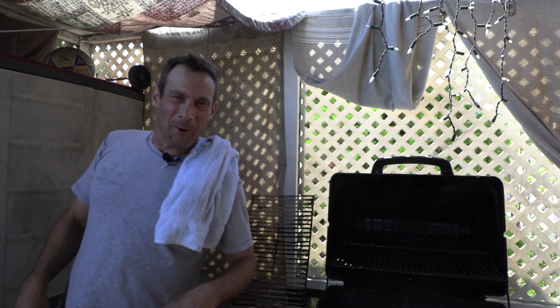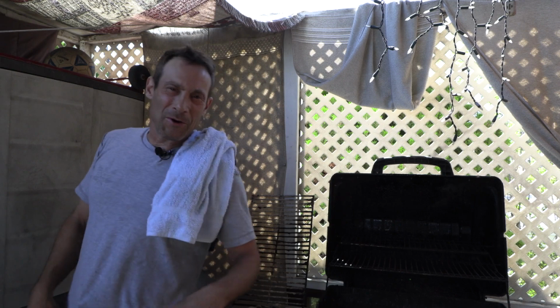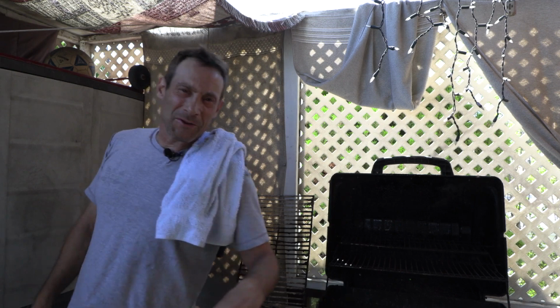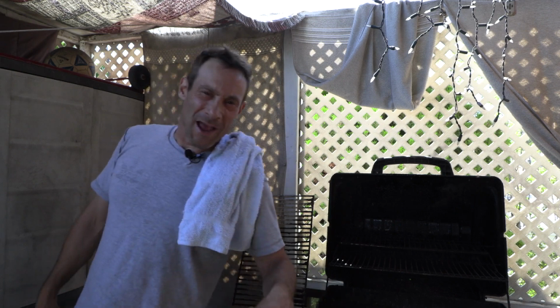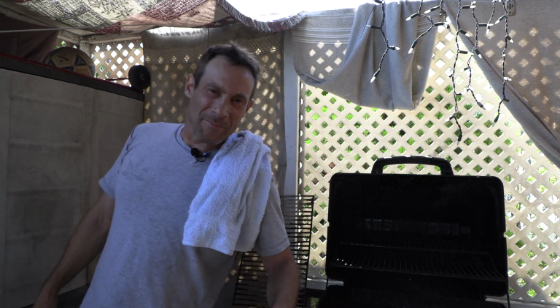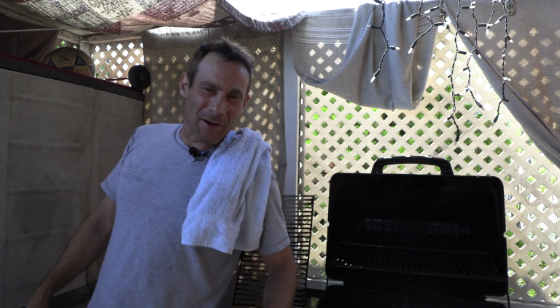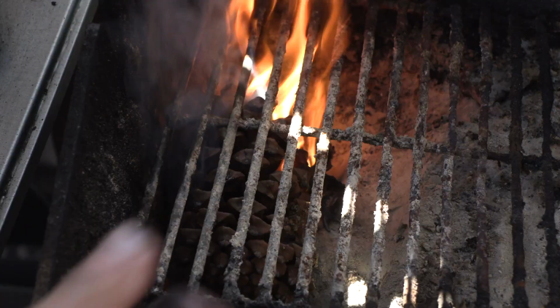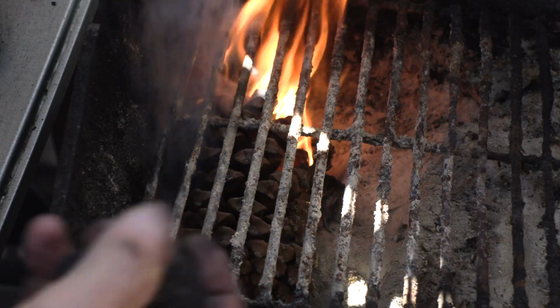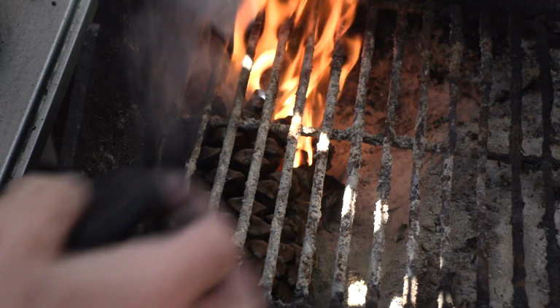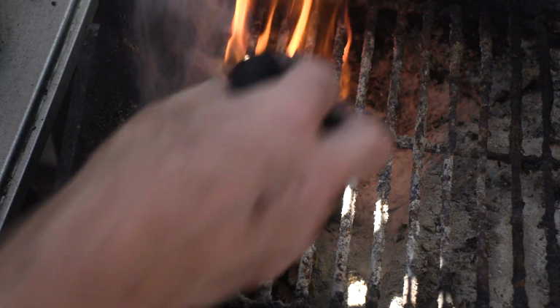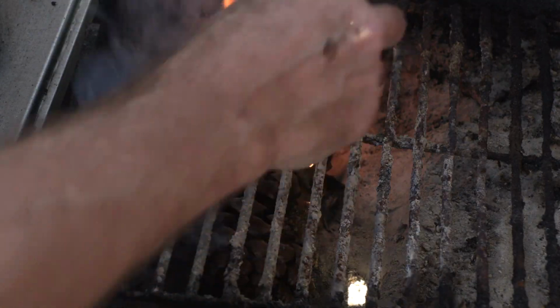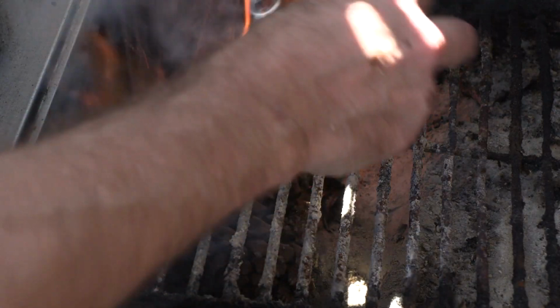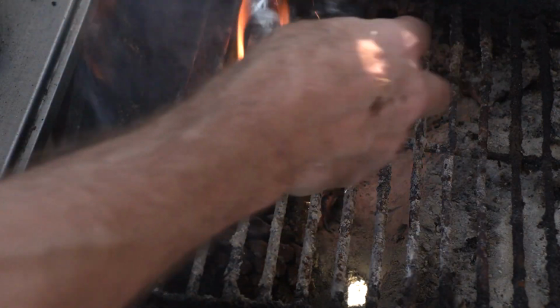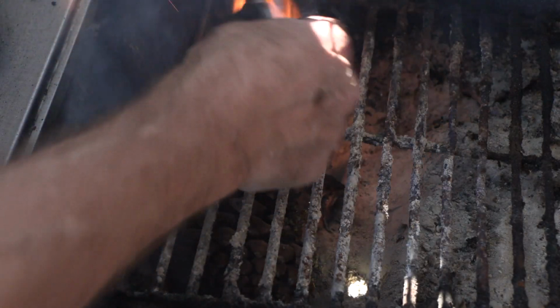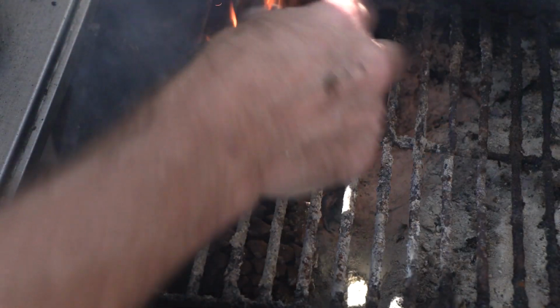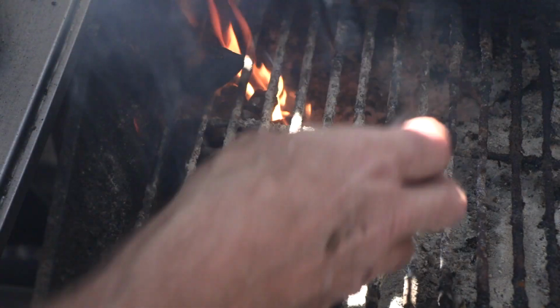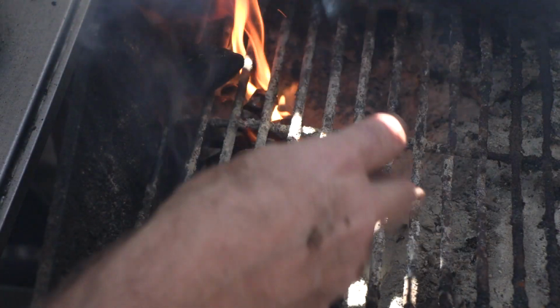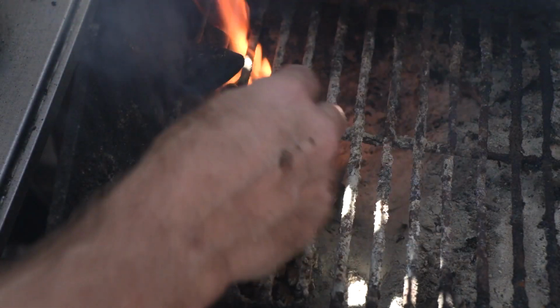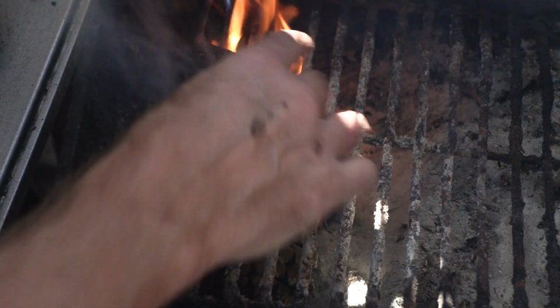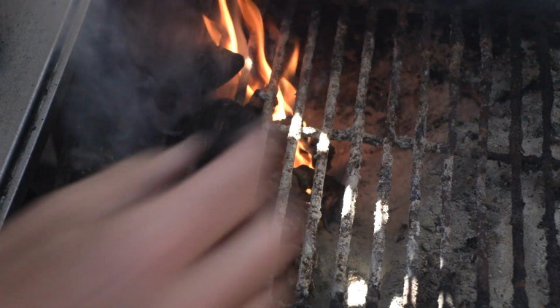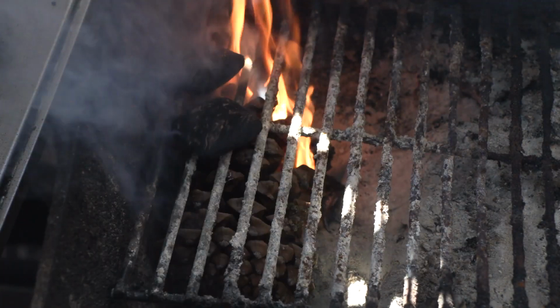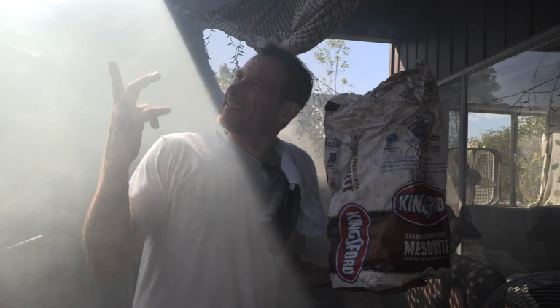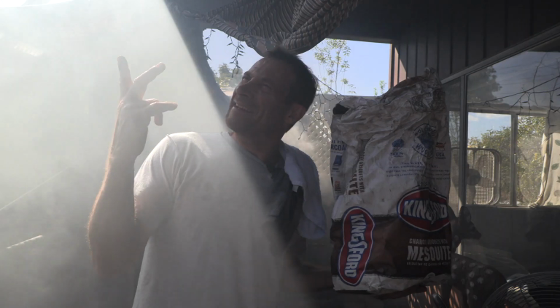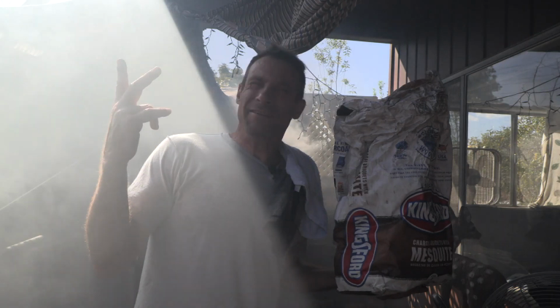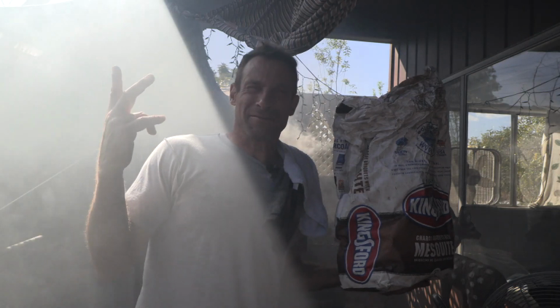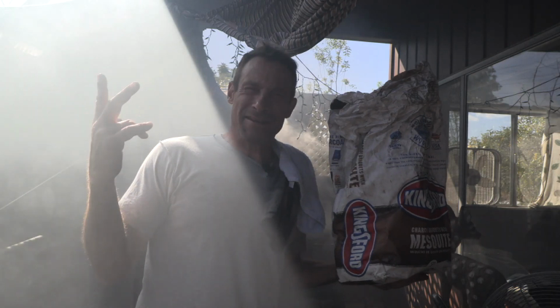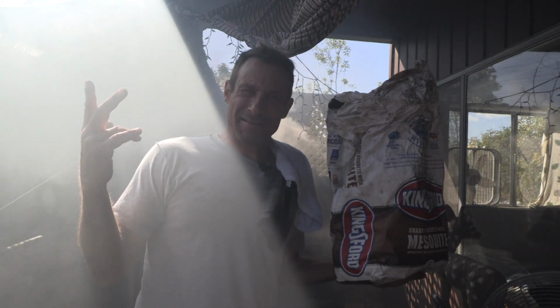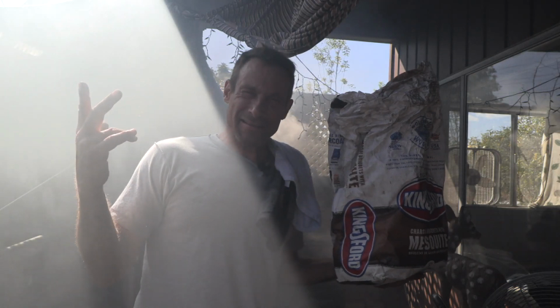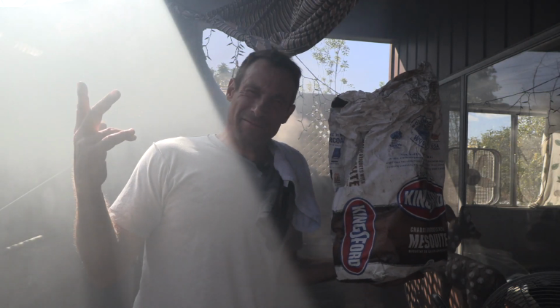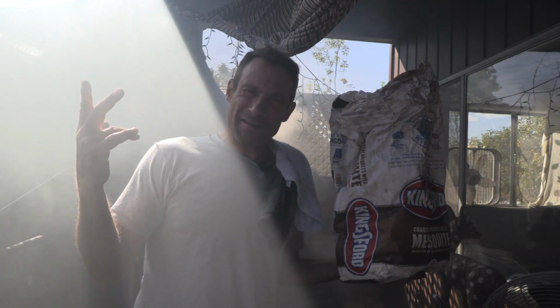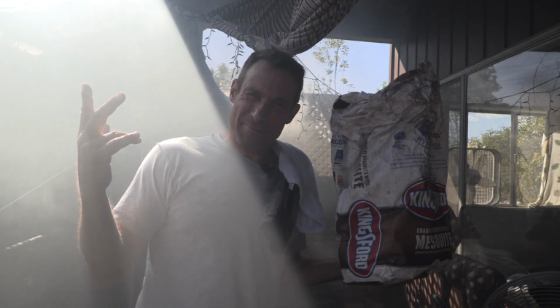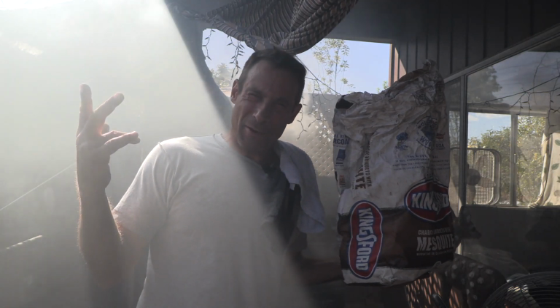We're here in the Out and About barbecue shack. We're using Kingsford Mesquite today — it creates a lovely smoke.